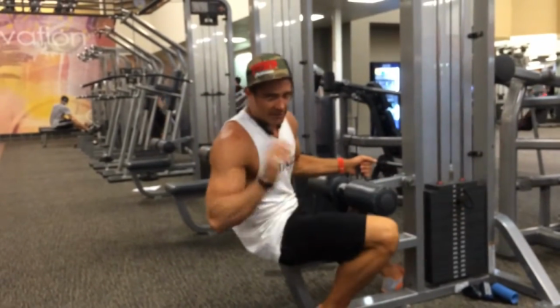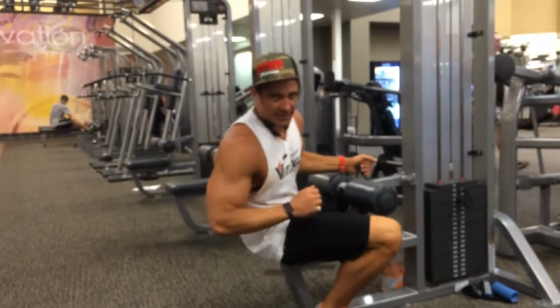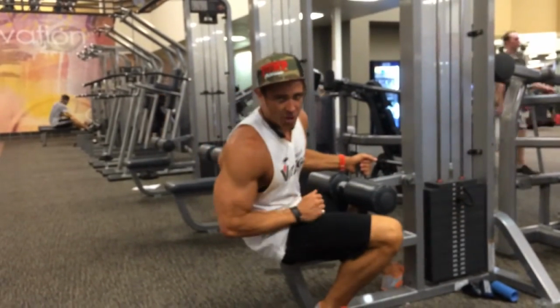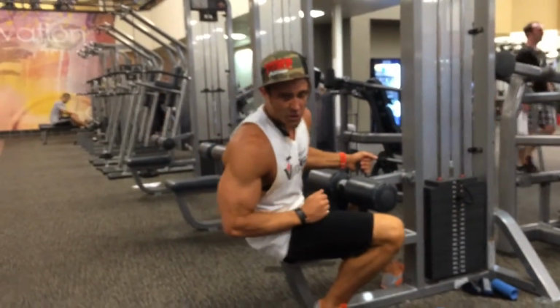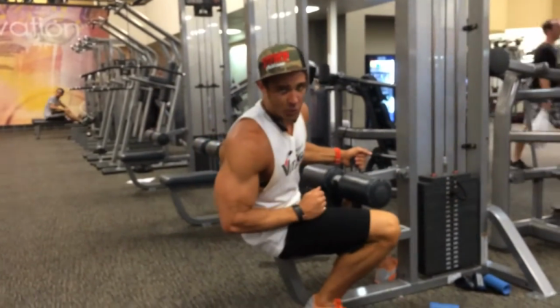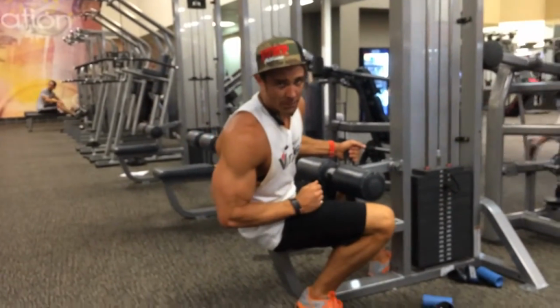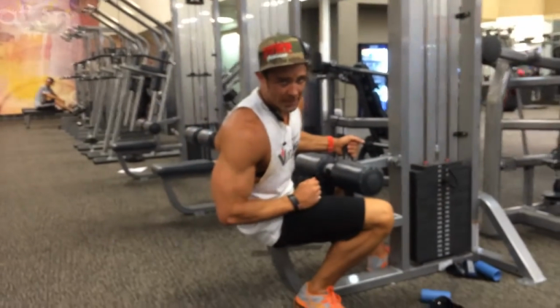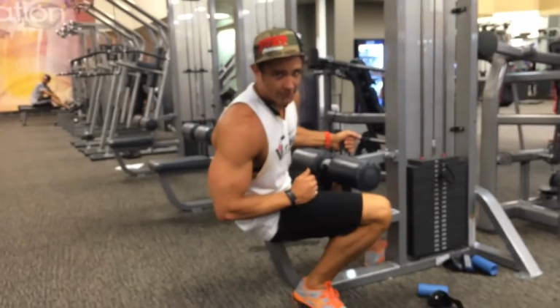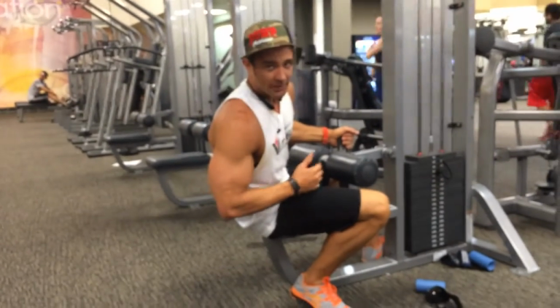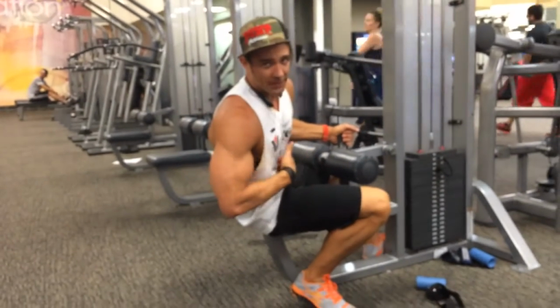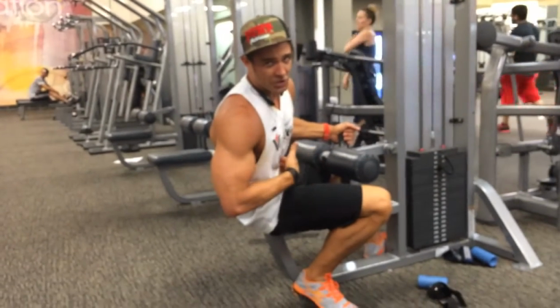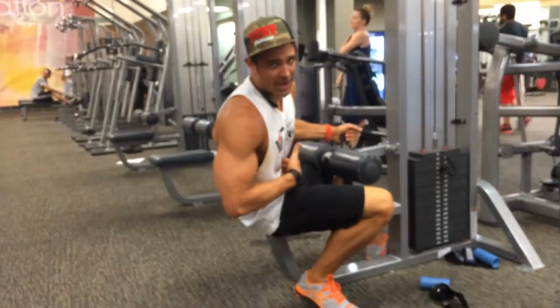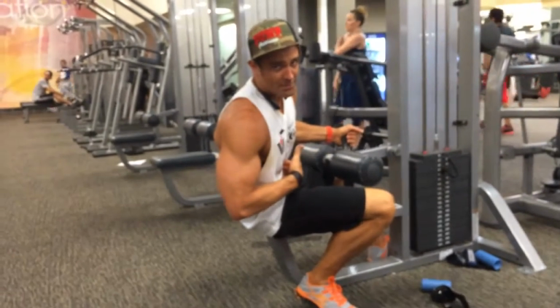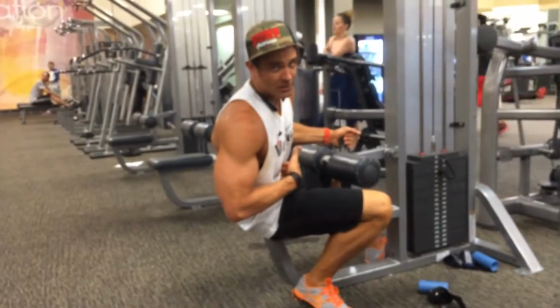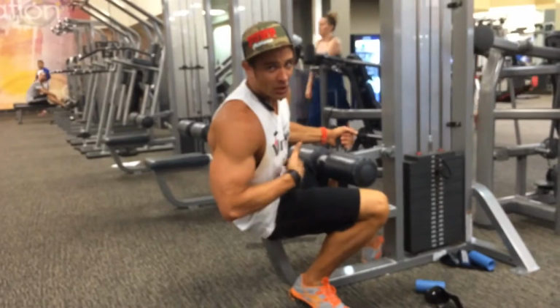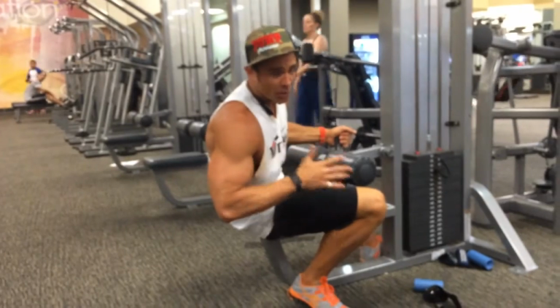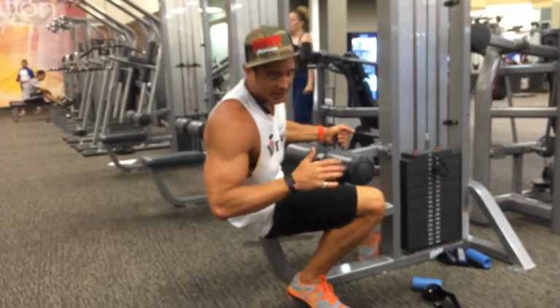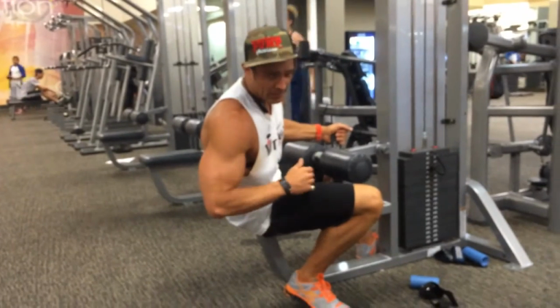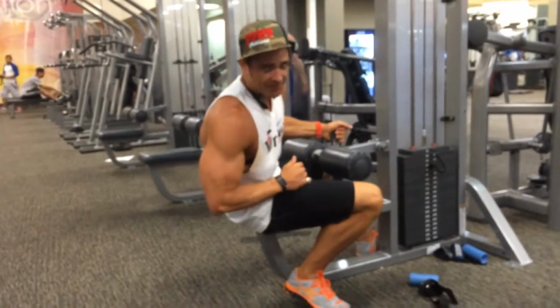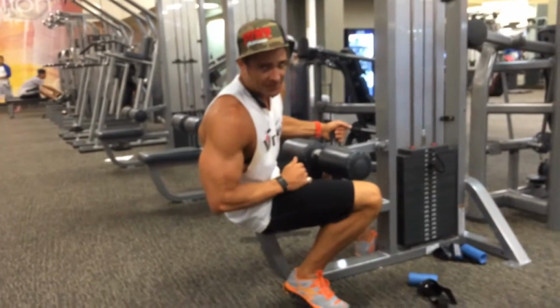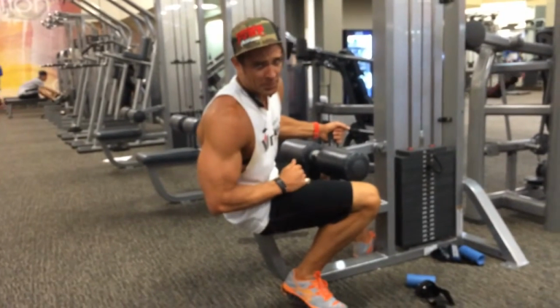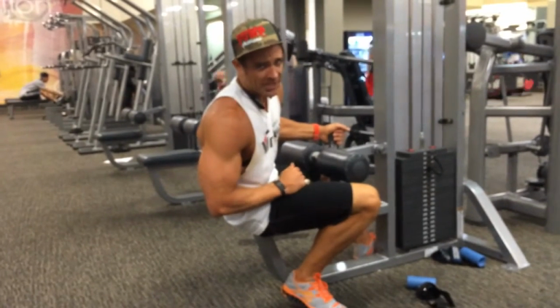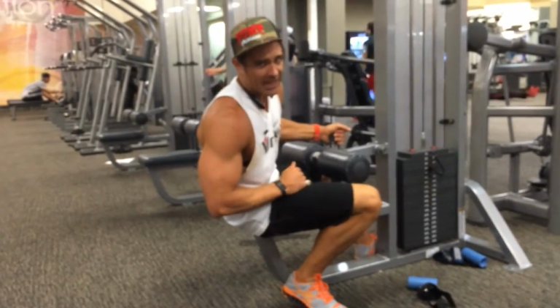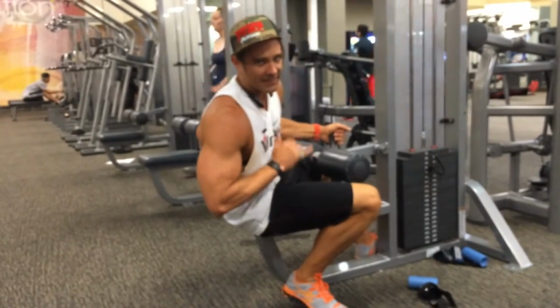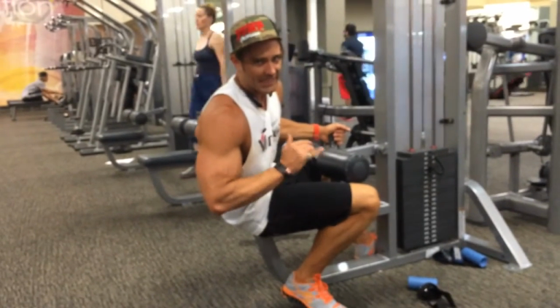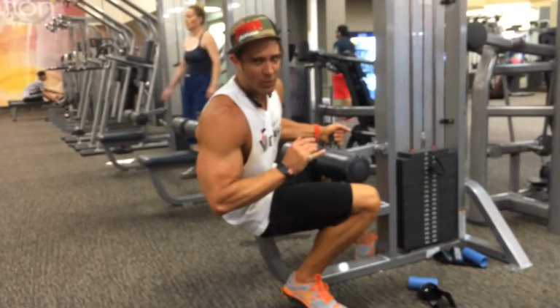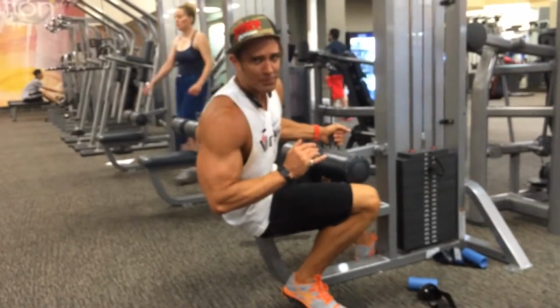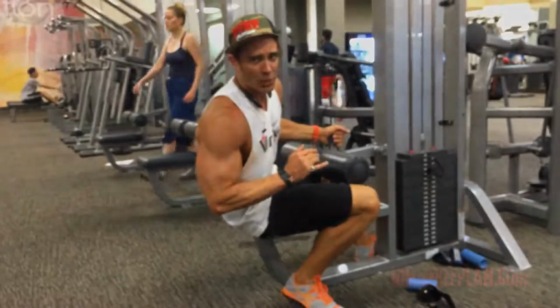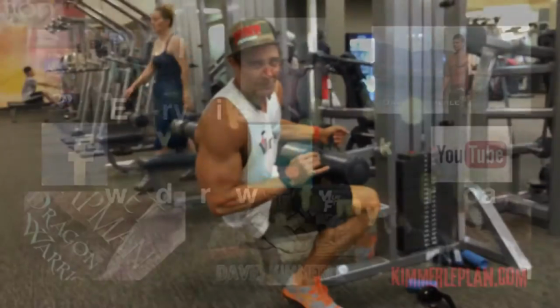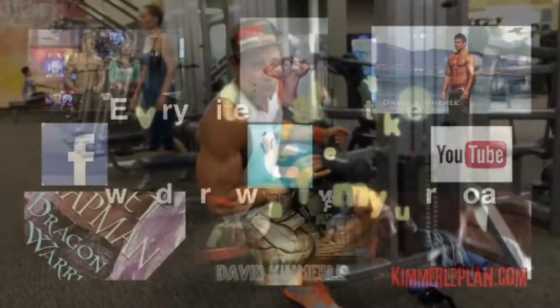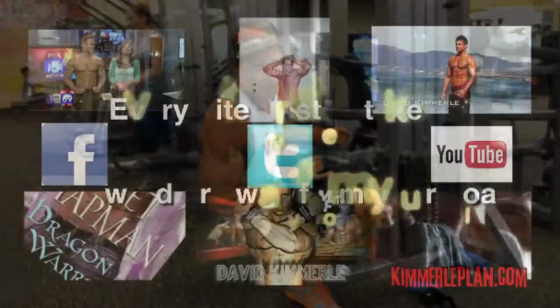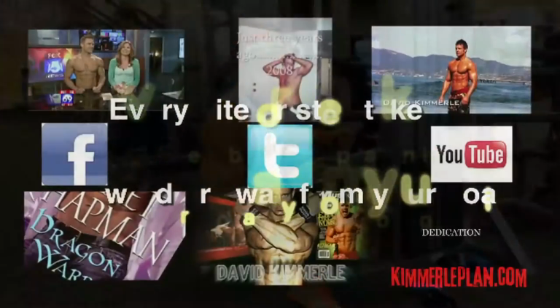Make everything as hard as you want to make it. Flex your abs, or you're going to get about 50% out of any rep you ever do for abs.